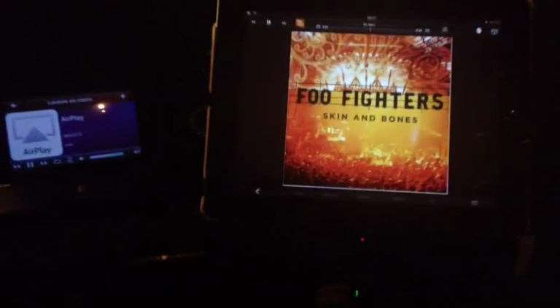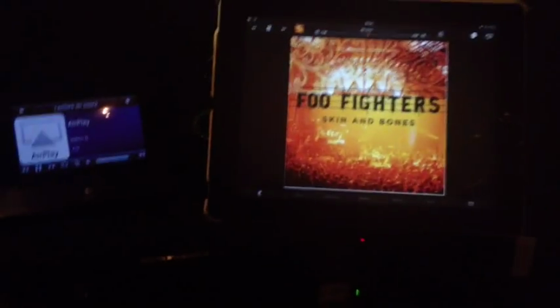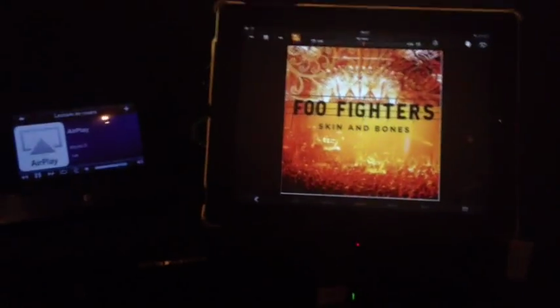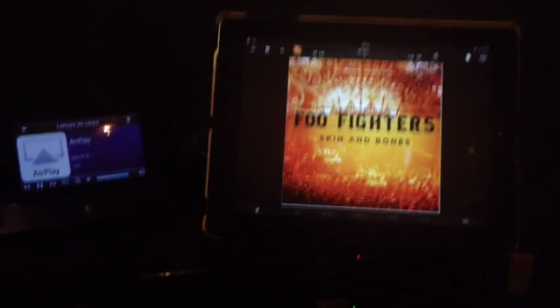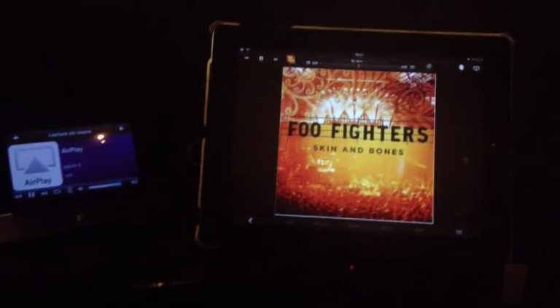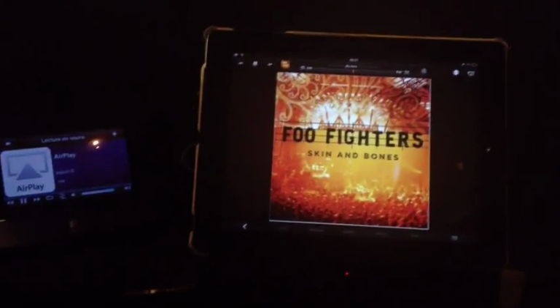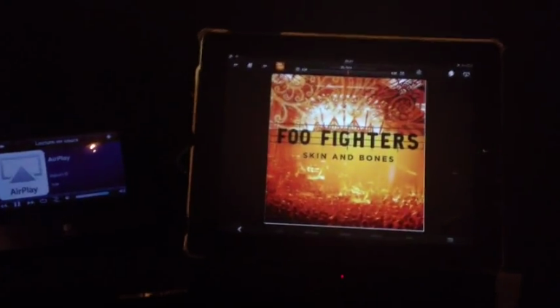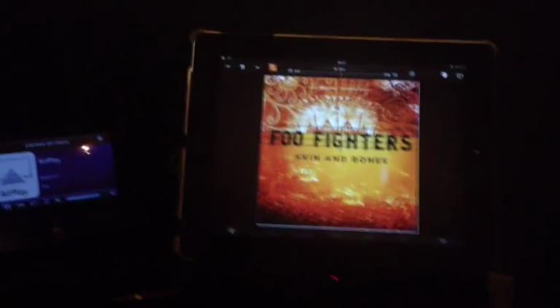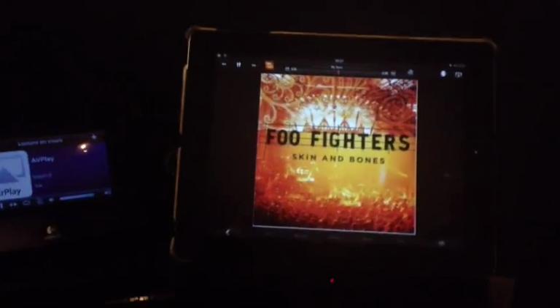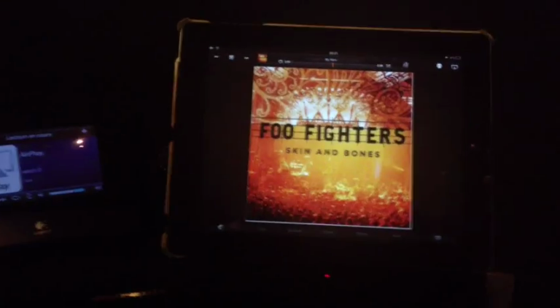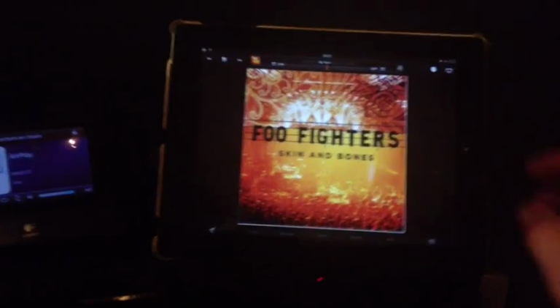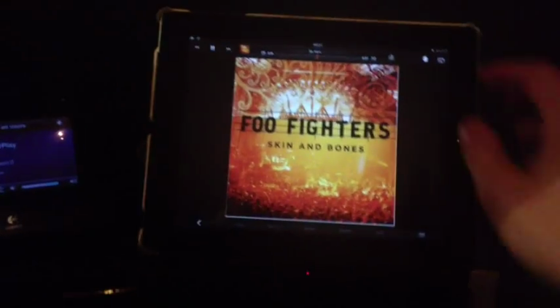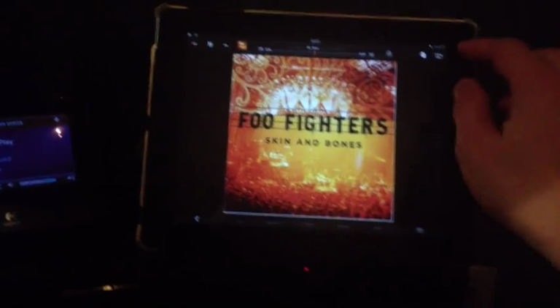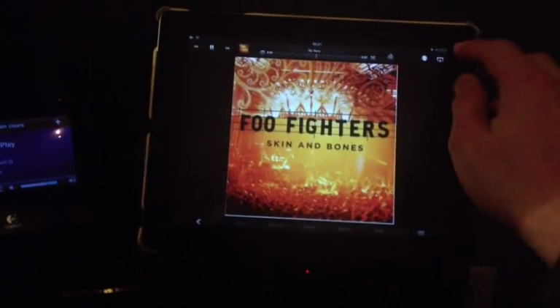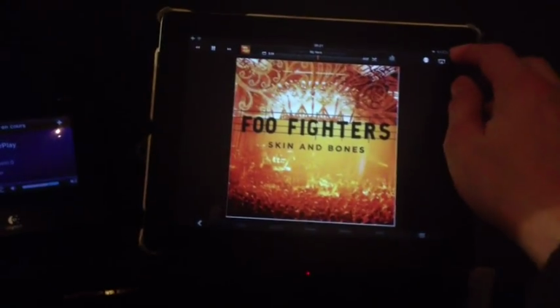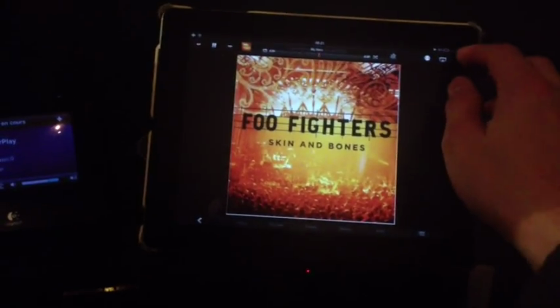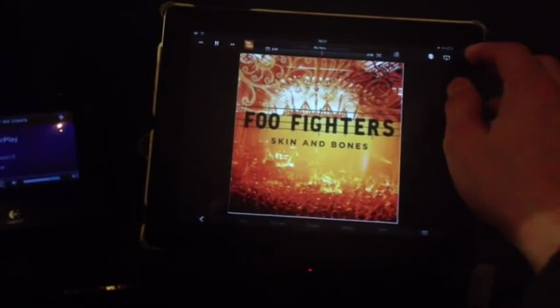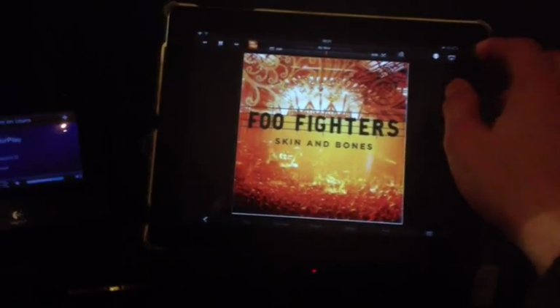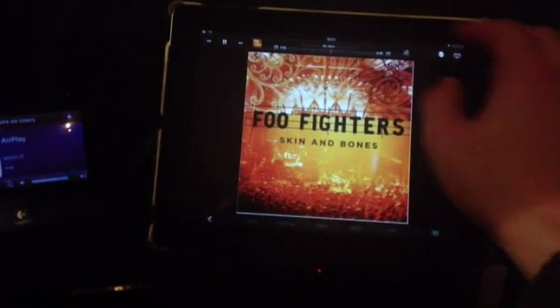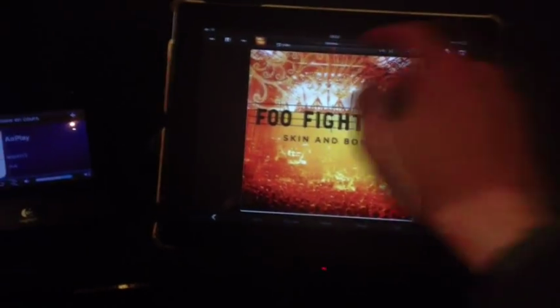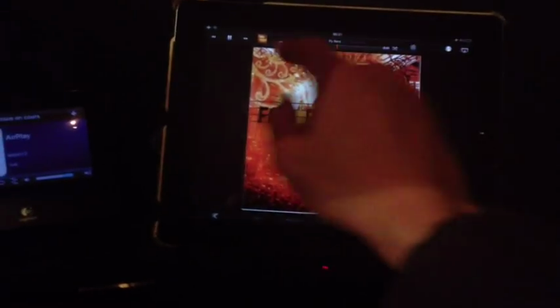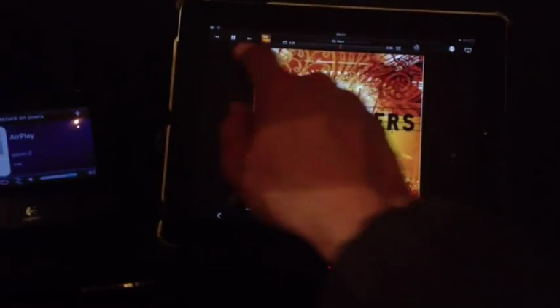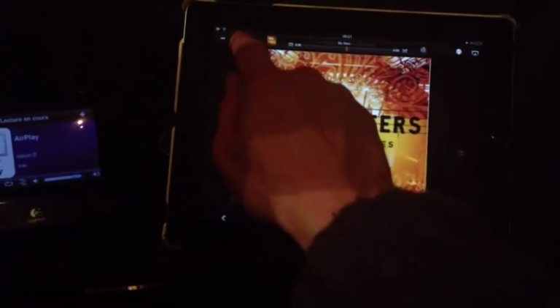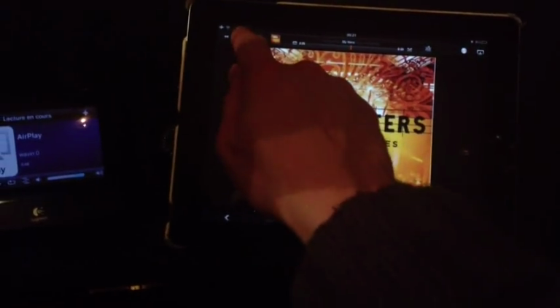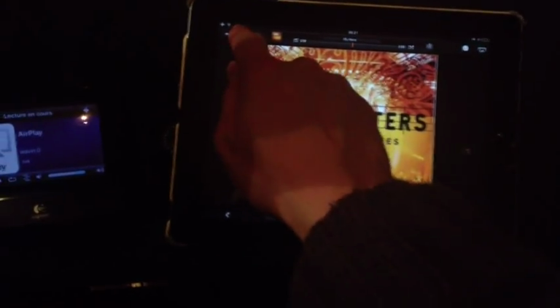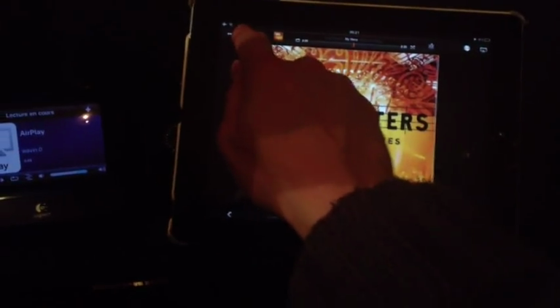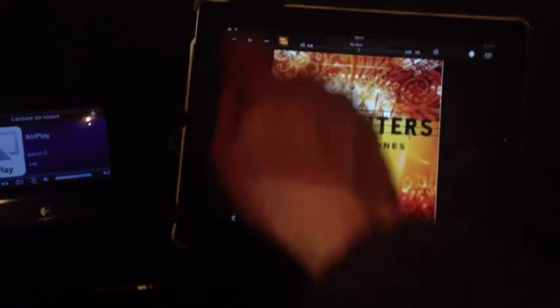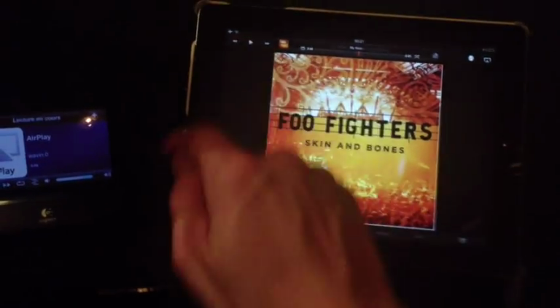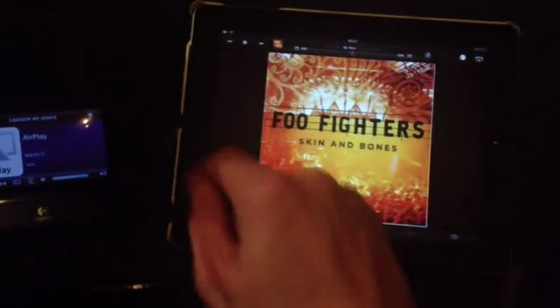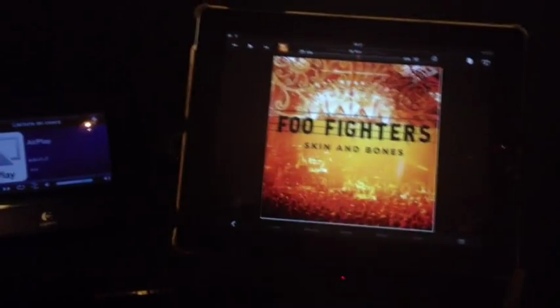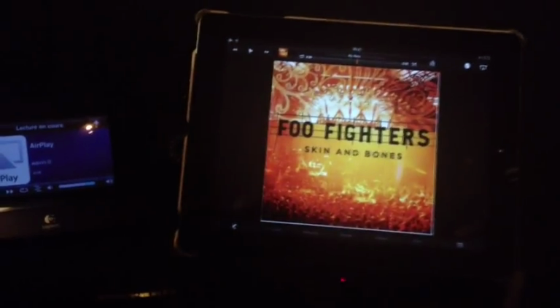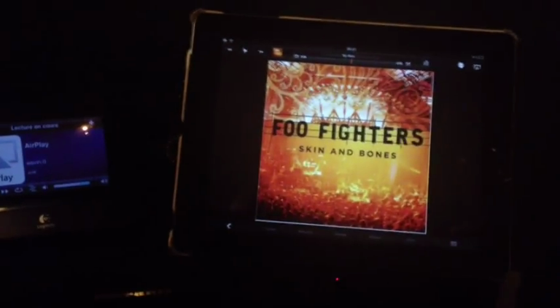It works very well, so I can stop the music.